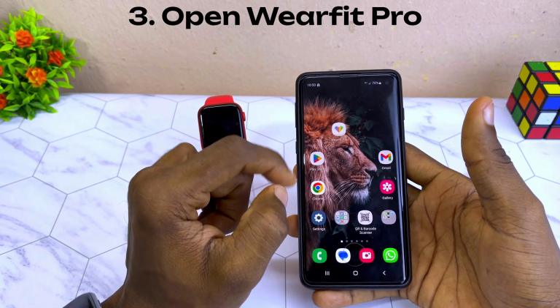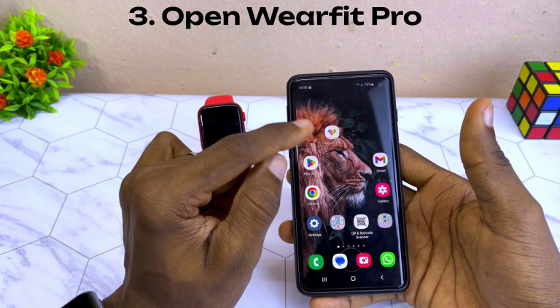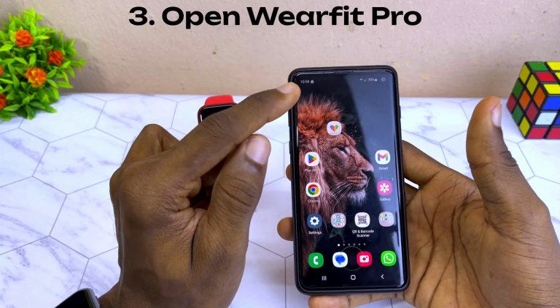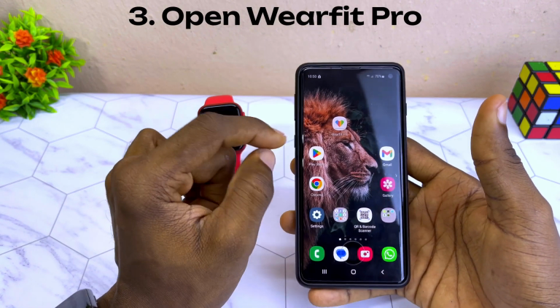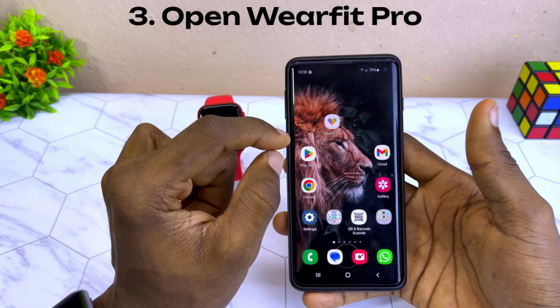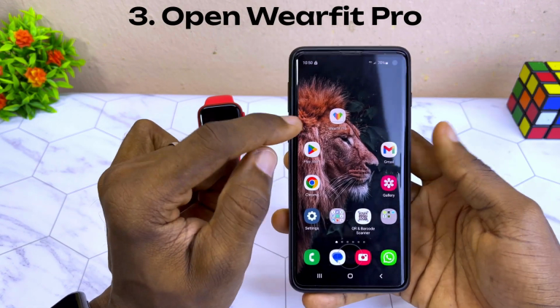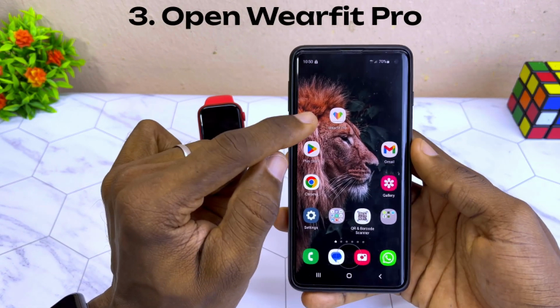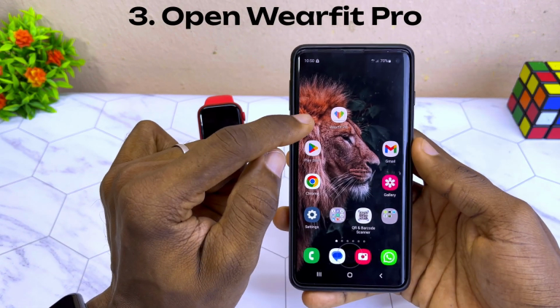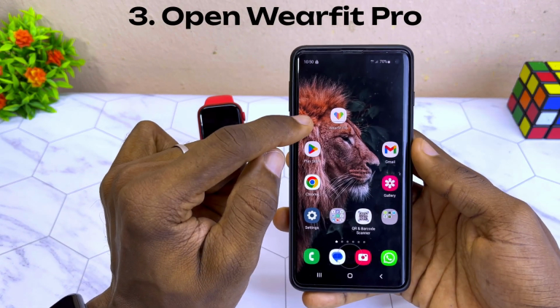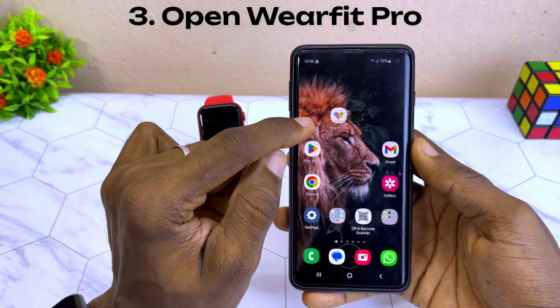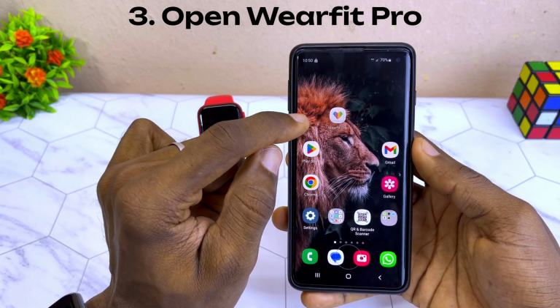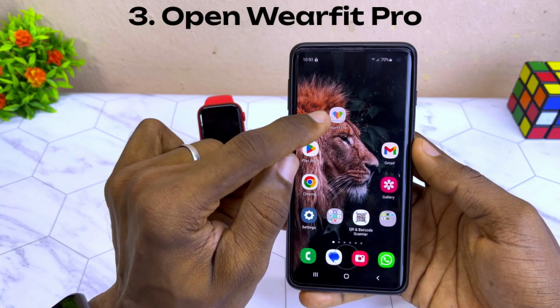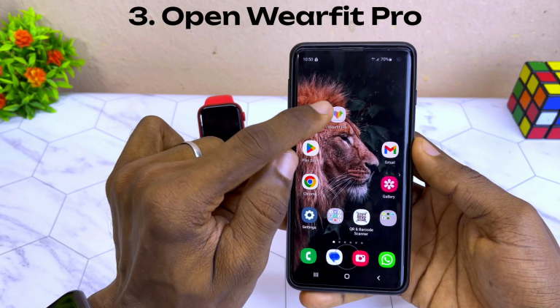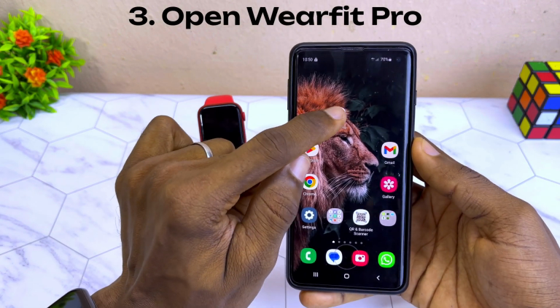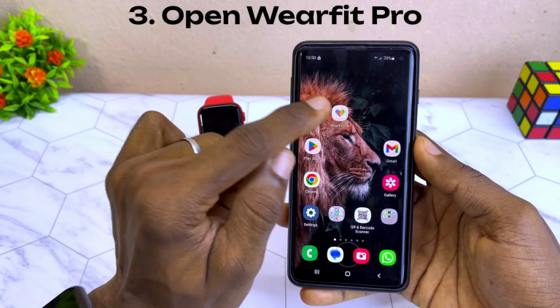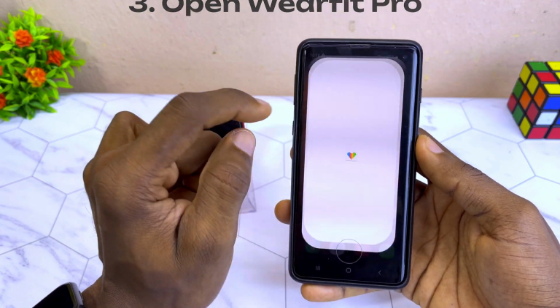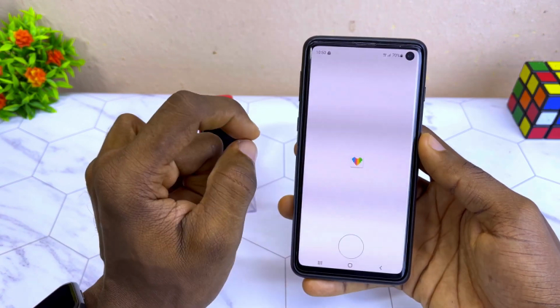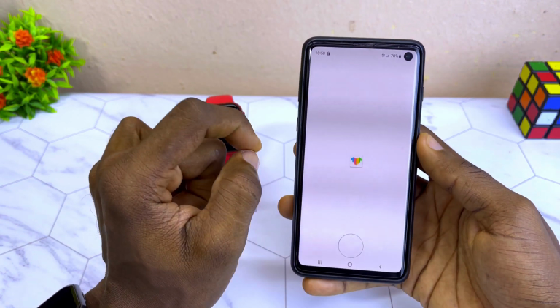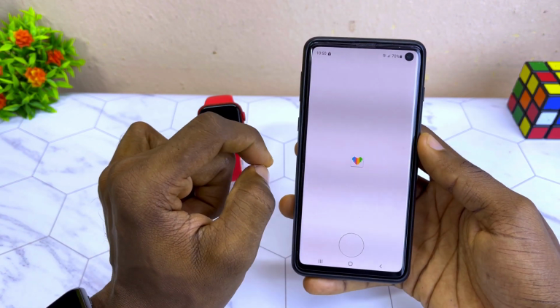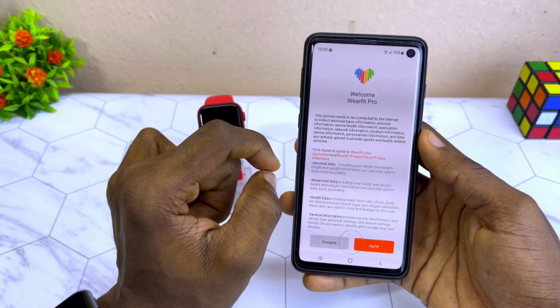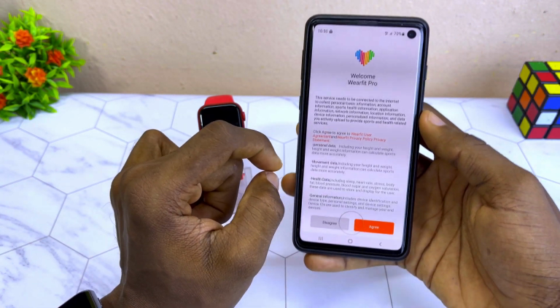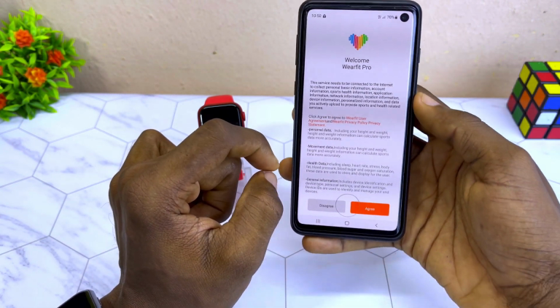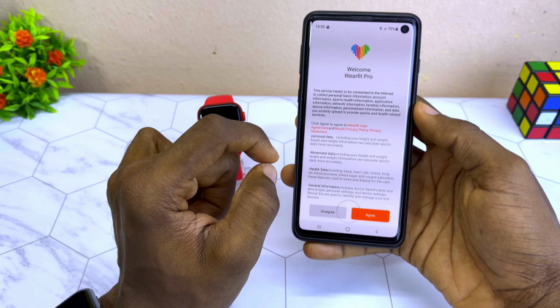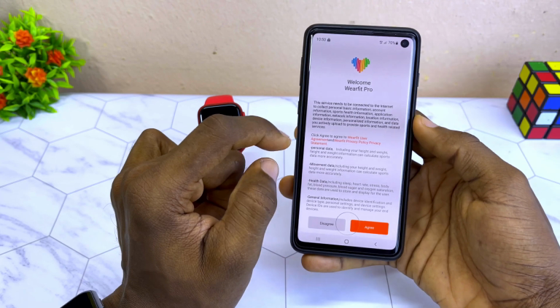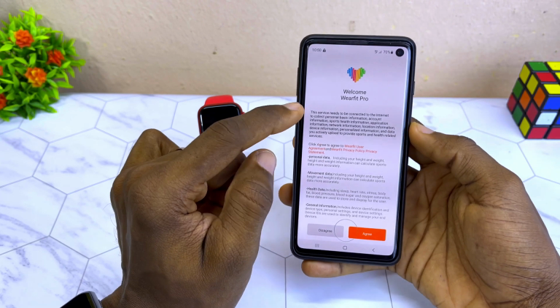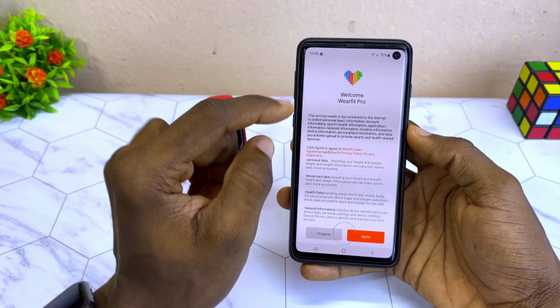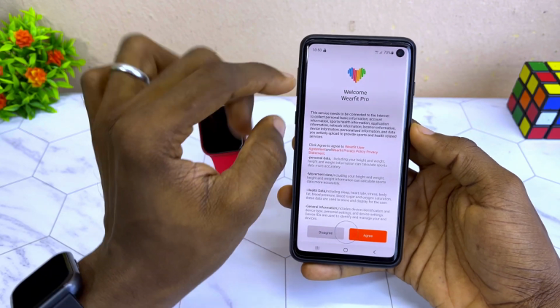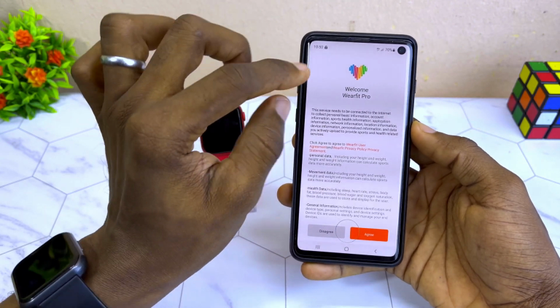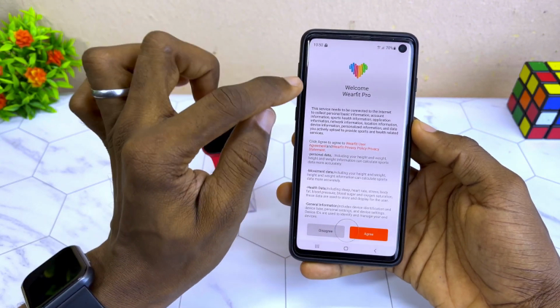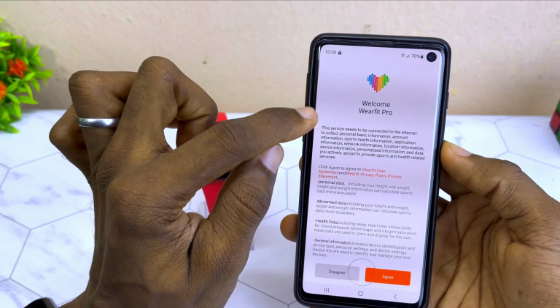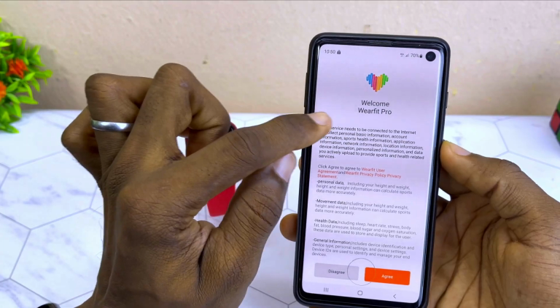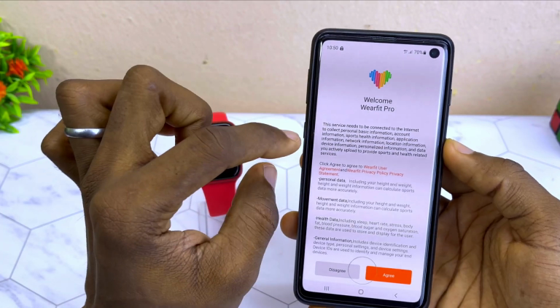The next step is to launch the WebFit Pro app, which you can see here. You are going to see 'Welcome to WebFit Pro'.